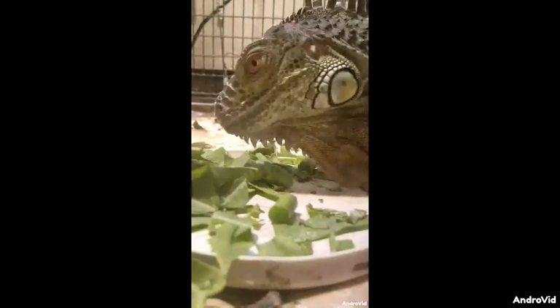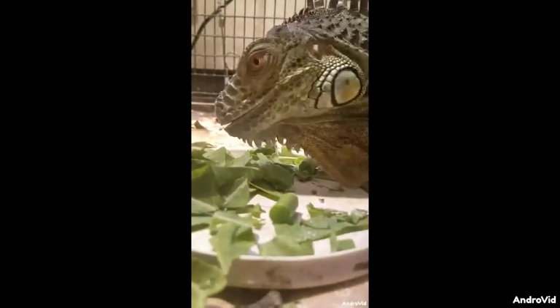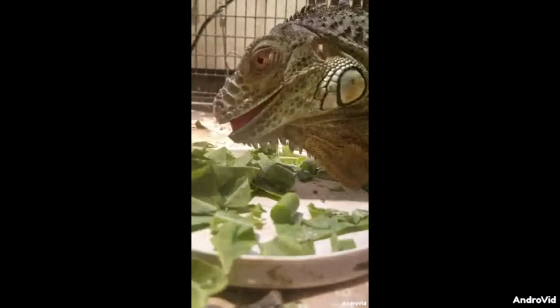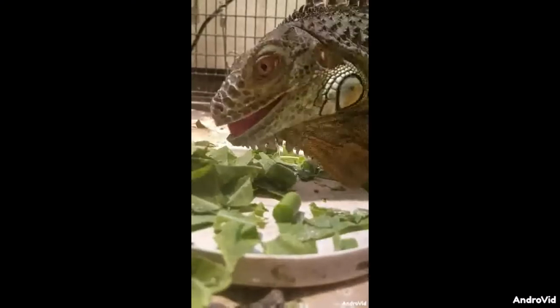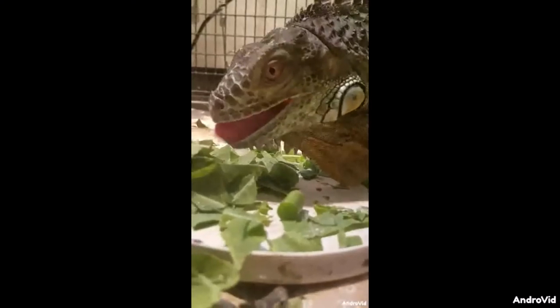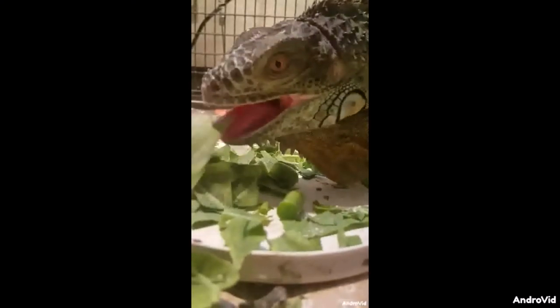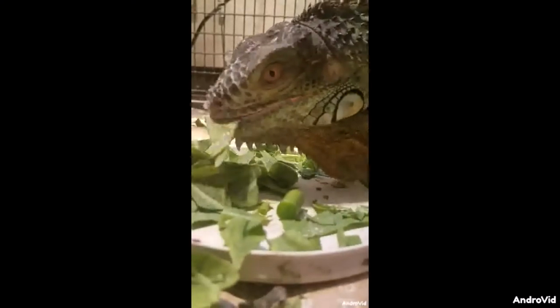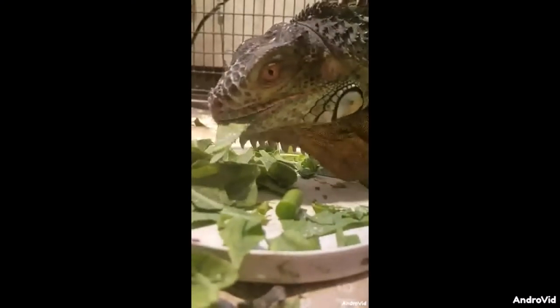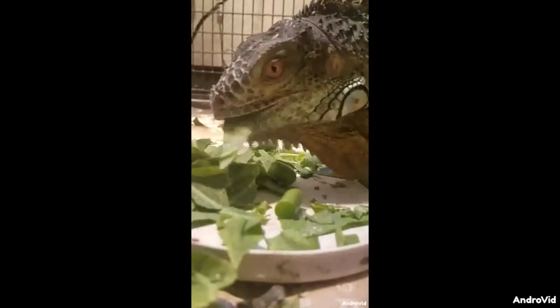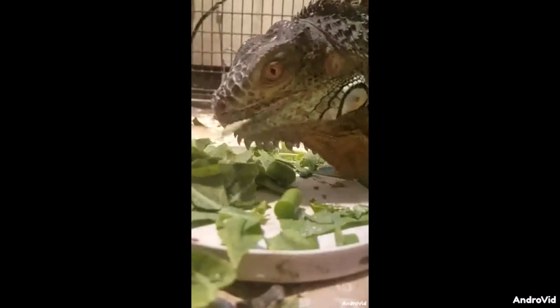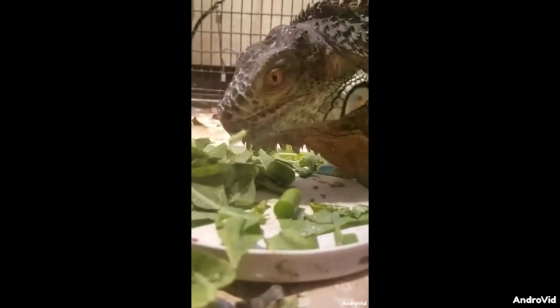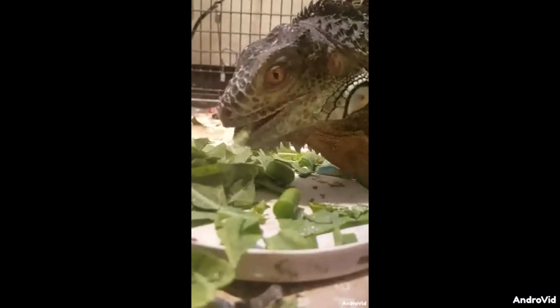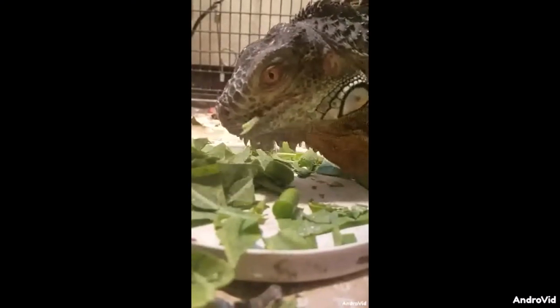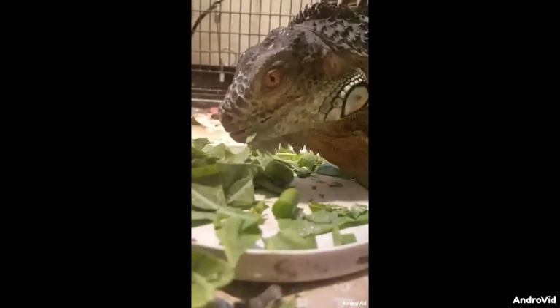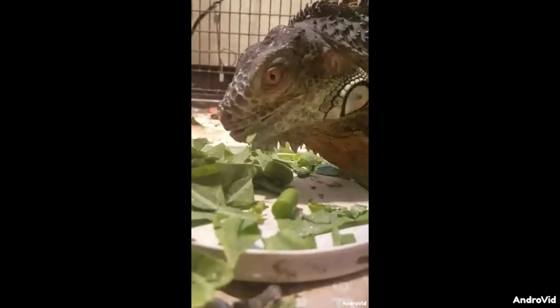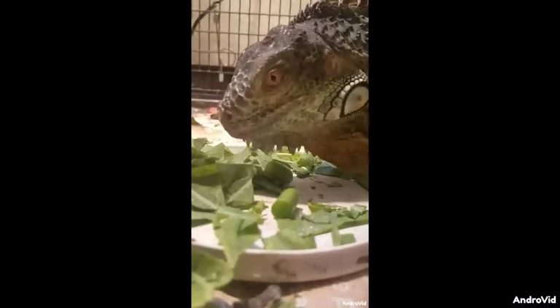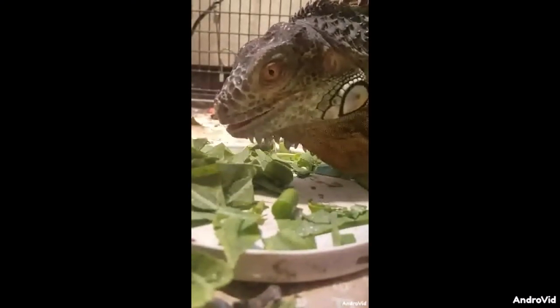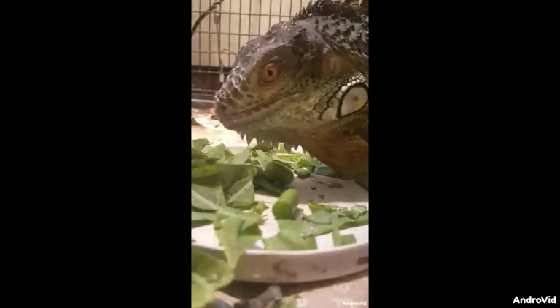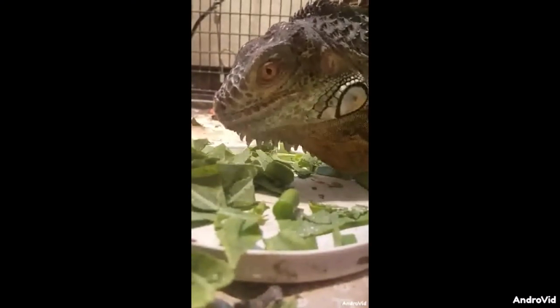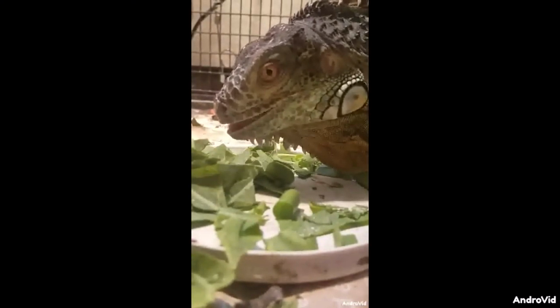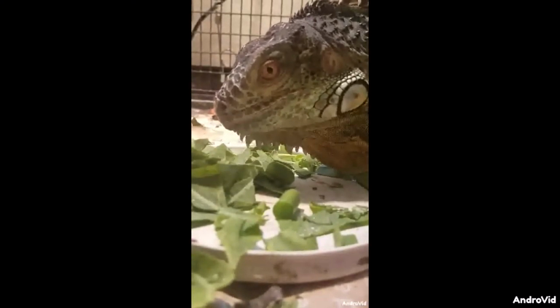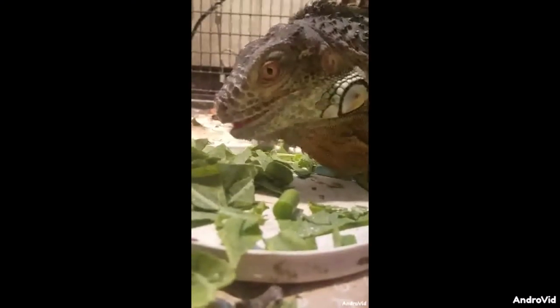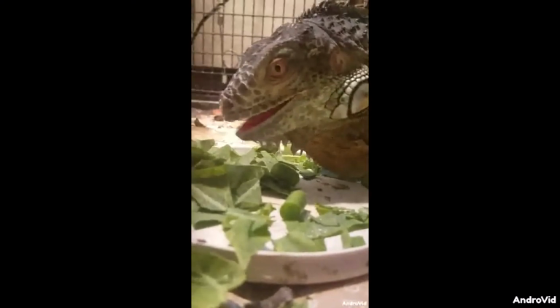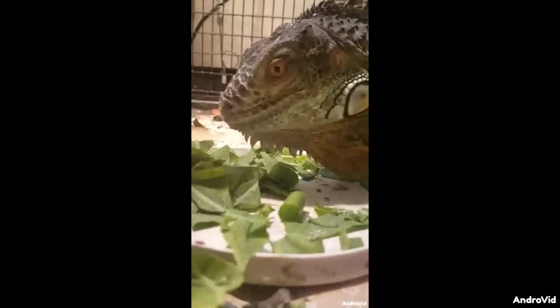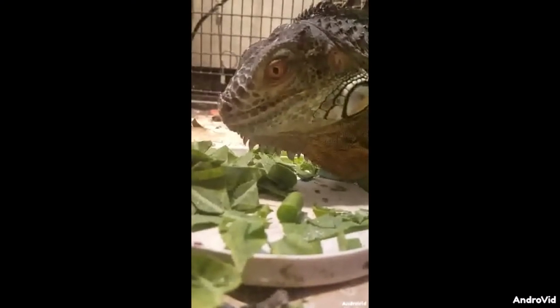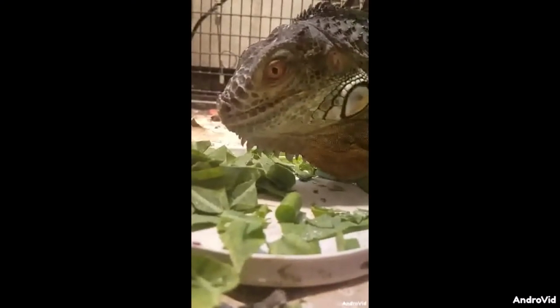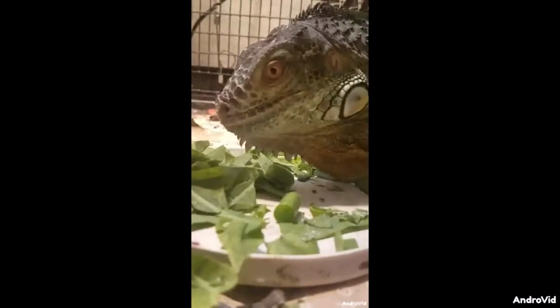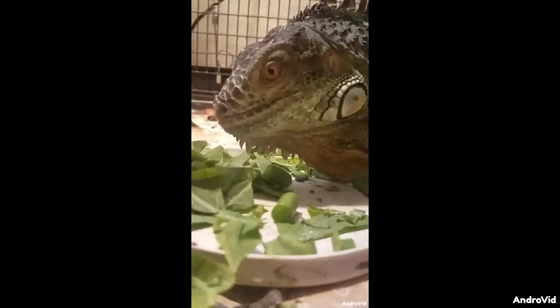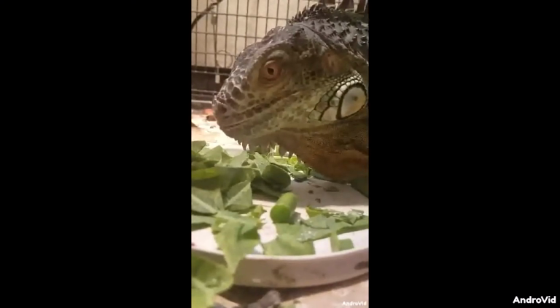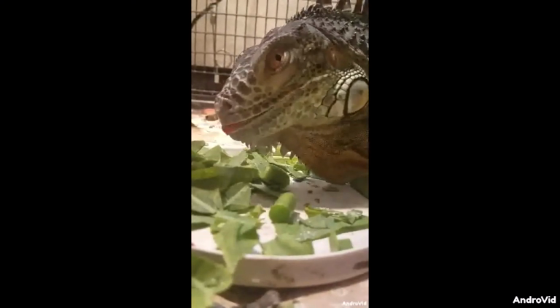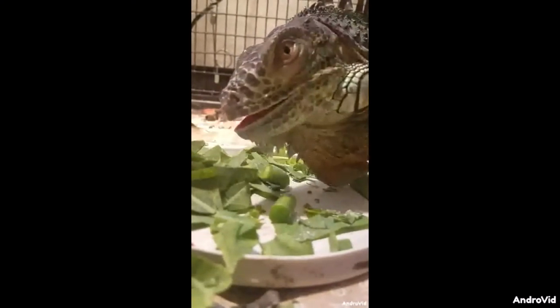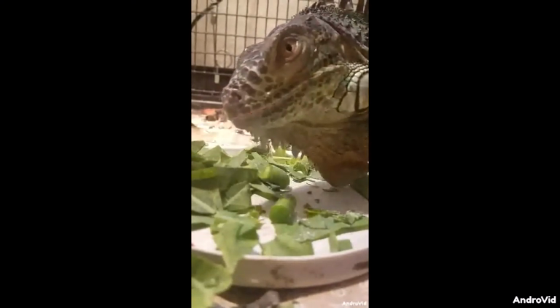If you look closely, you can see his serrated, shark-like teeth. He spotted us!